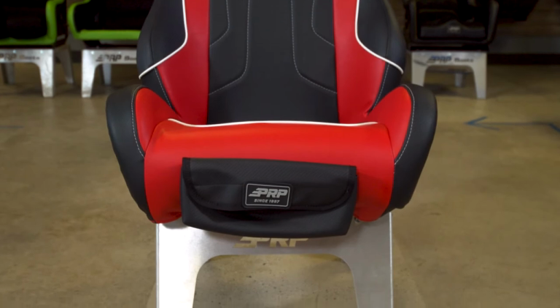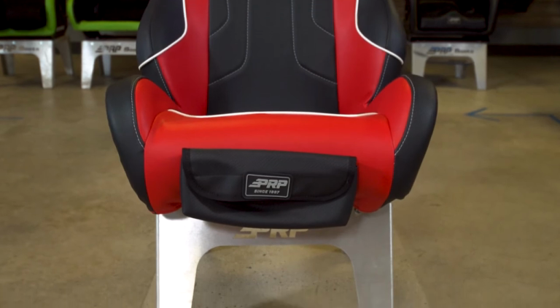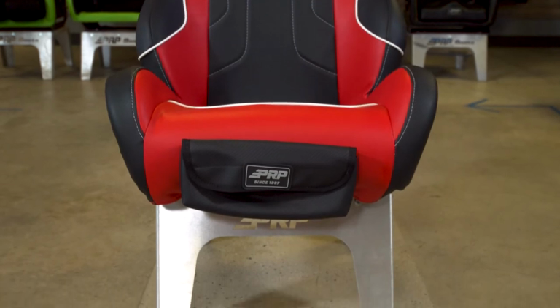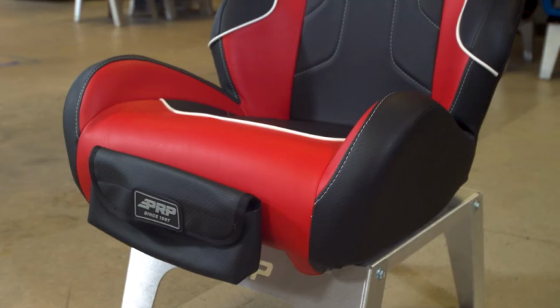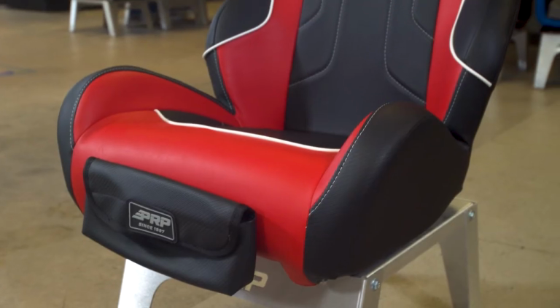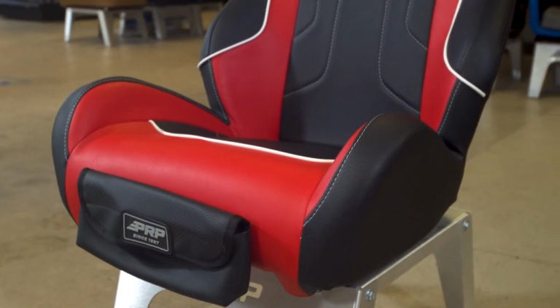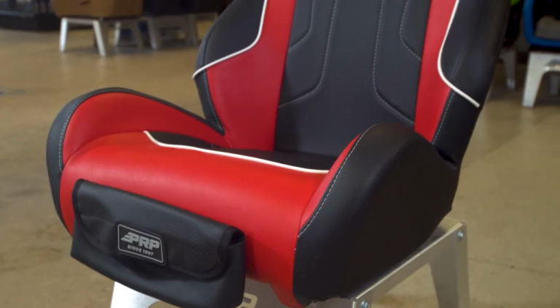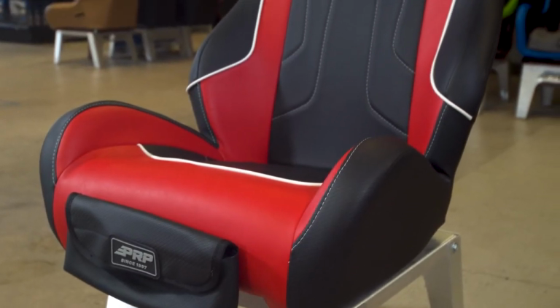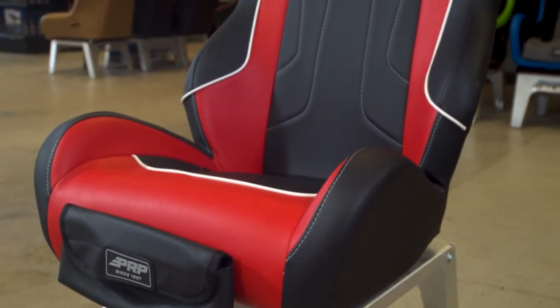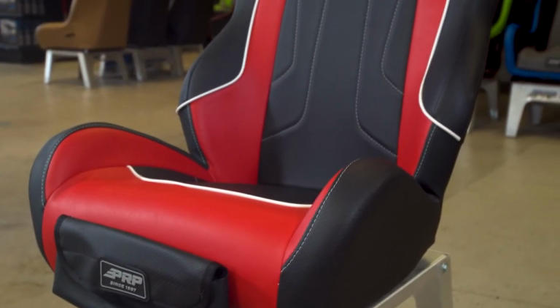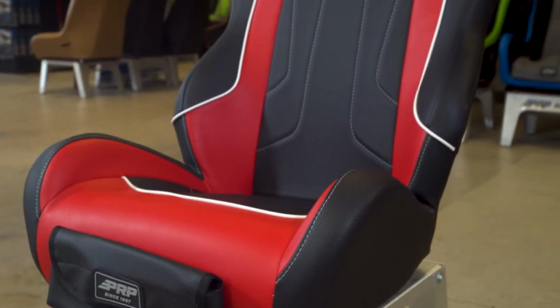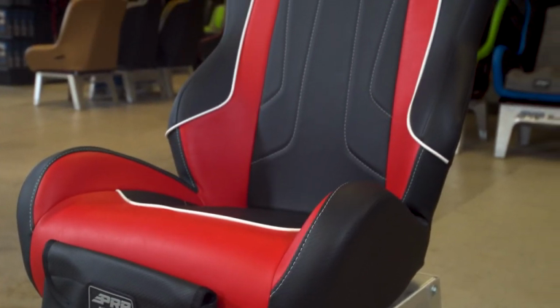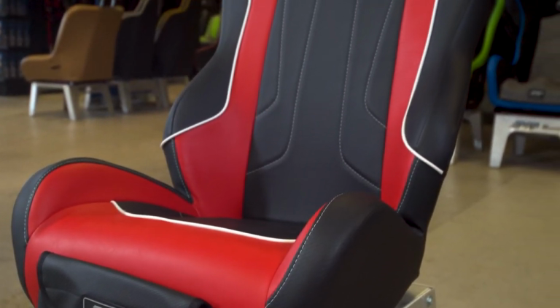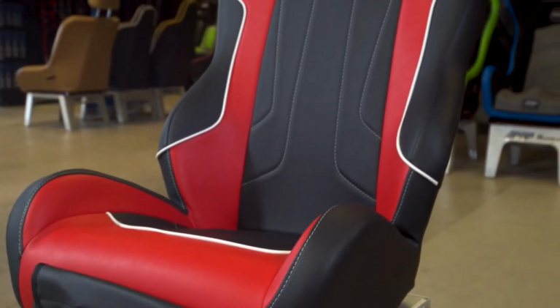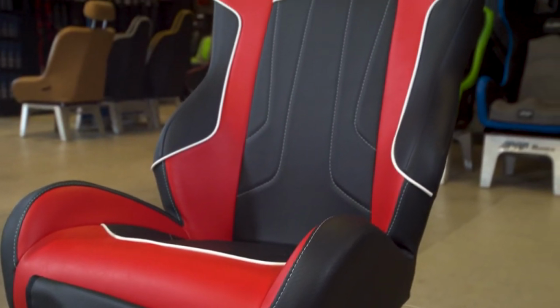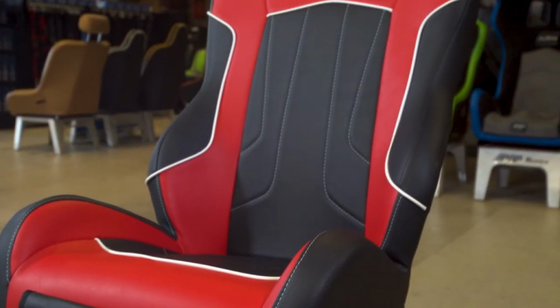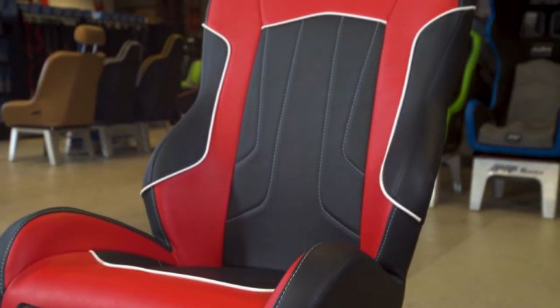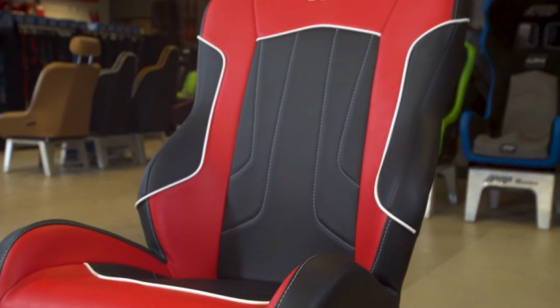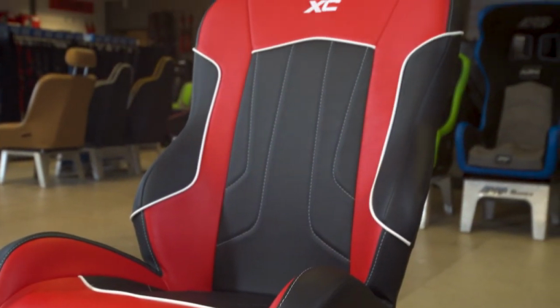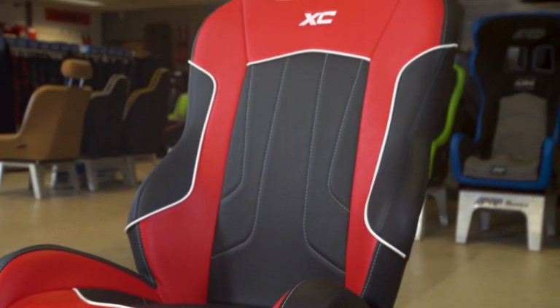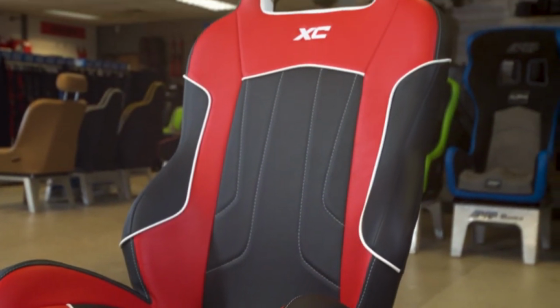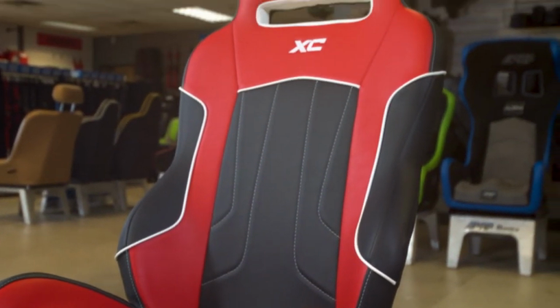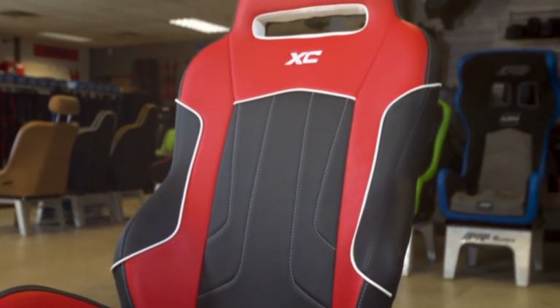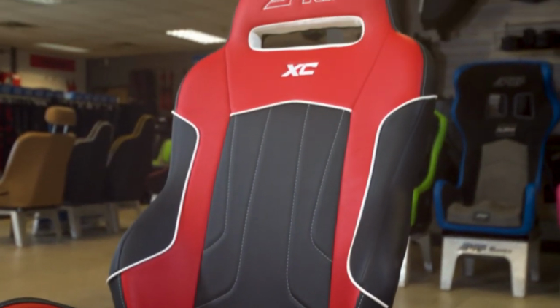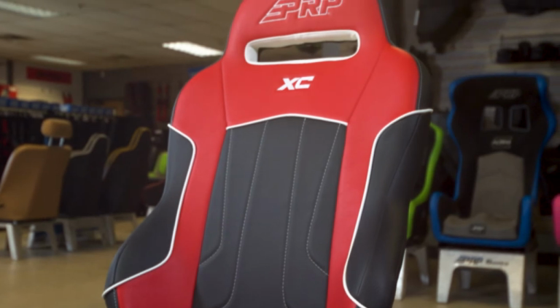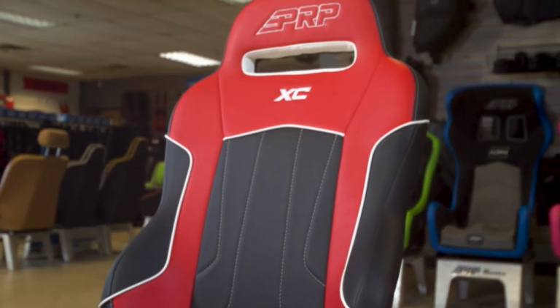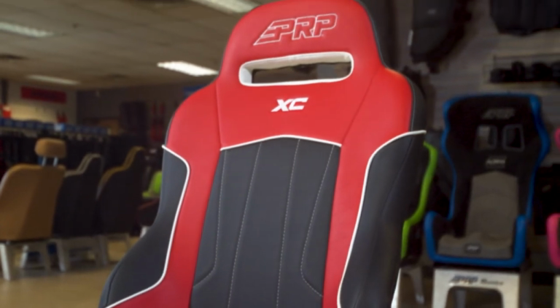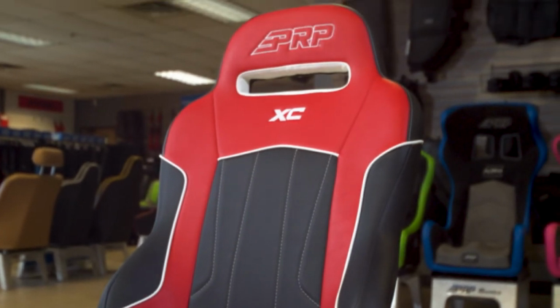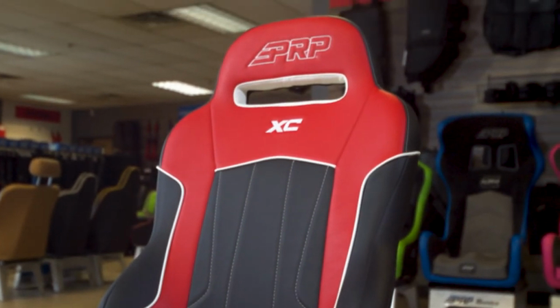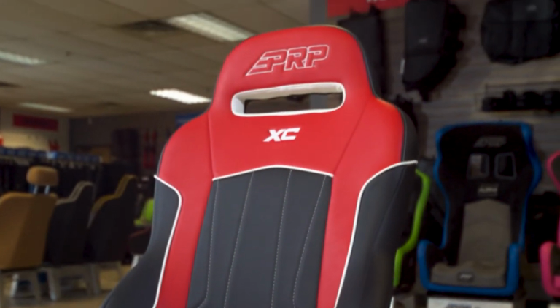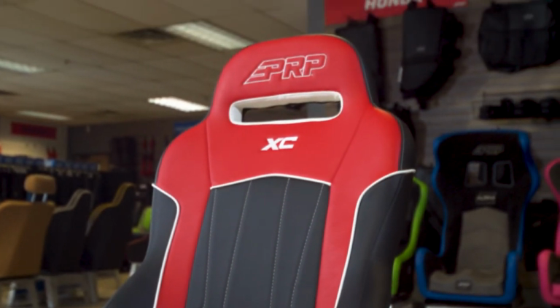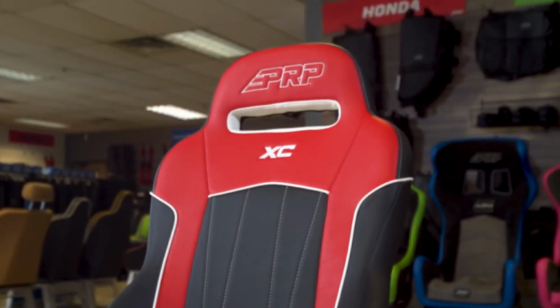The XC seat is fully customizable front to back with over 60 different colors and materials that you guys will get to choose right here on our website.